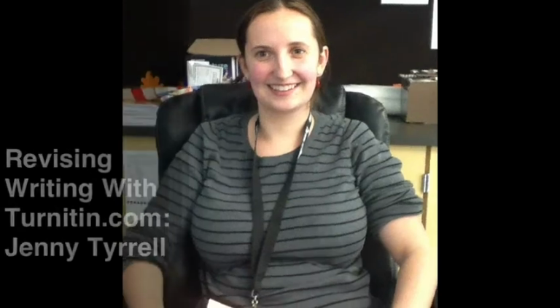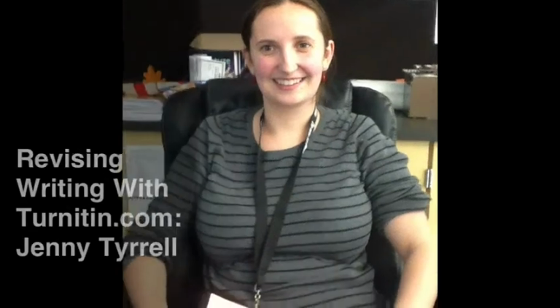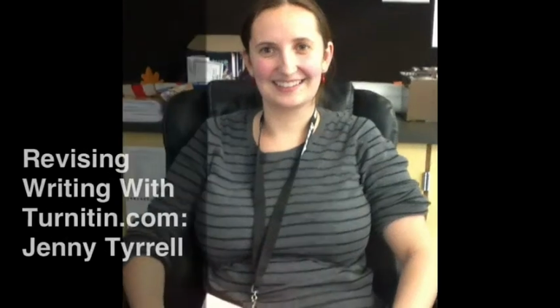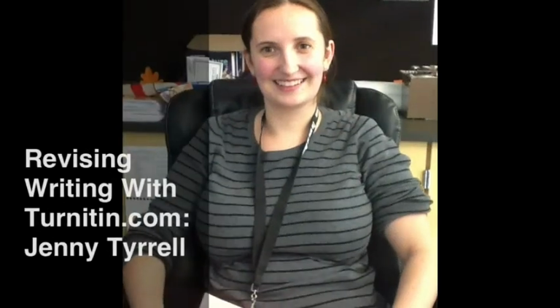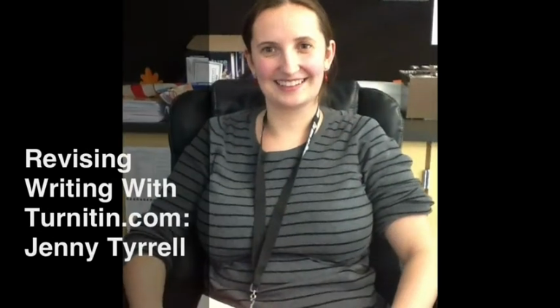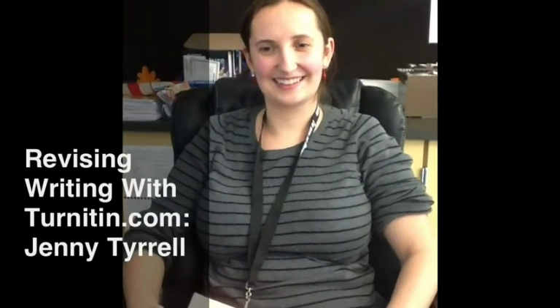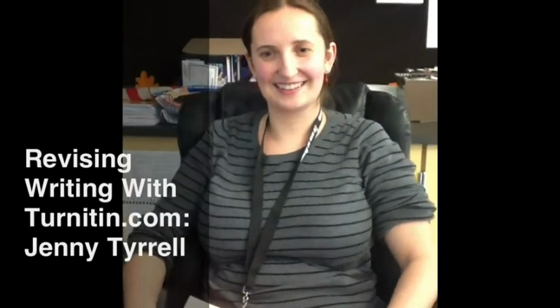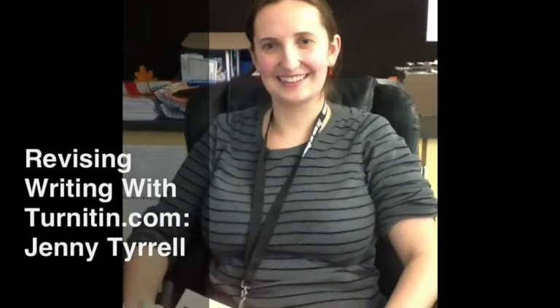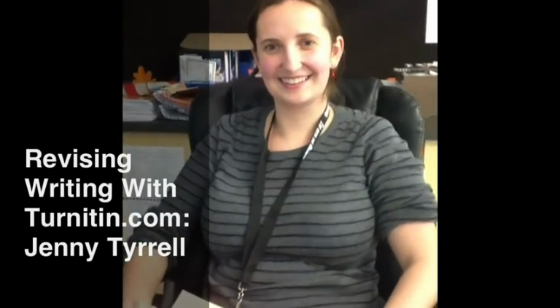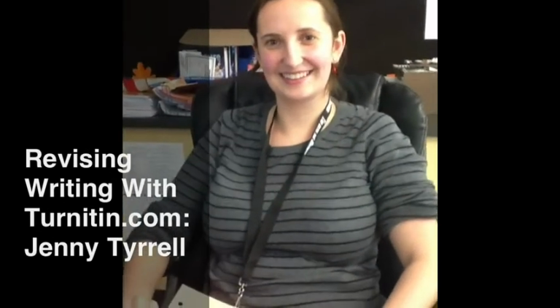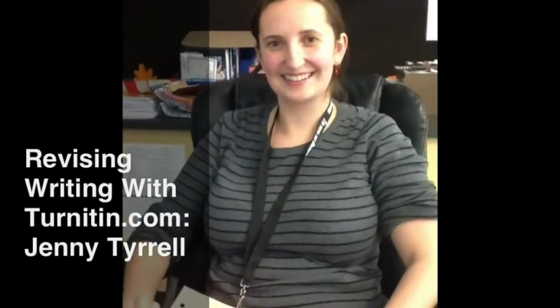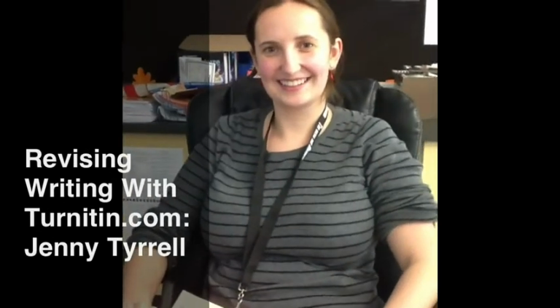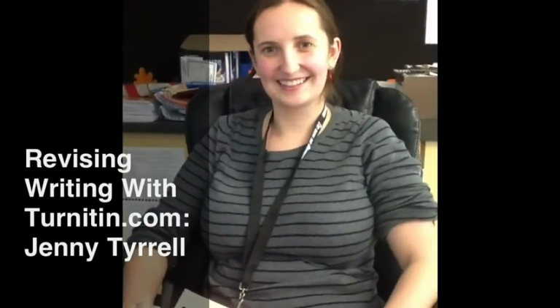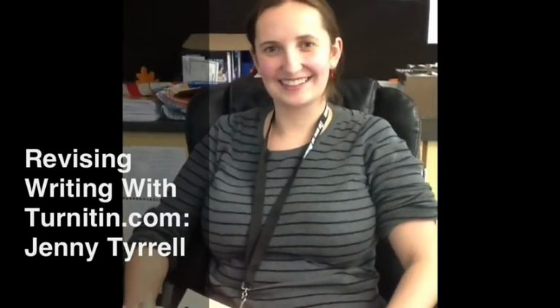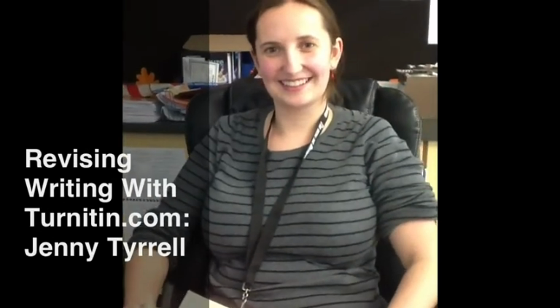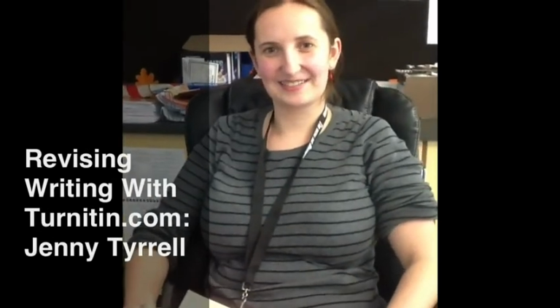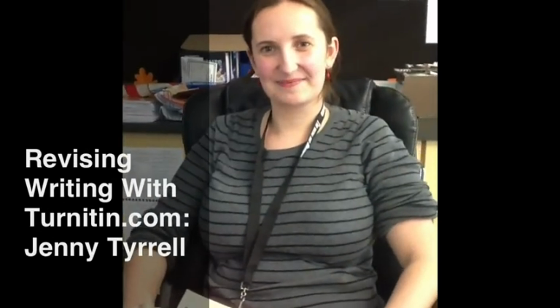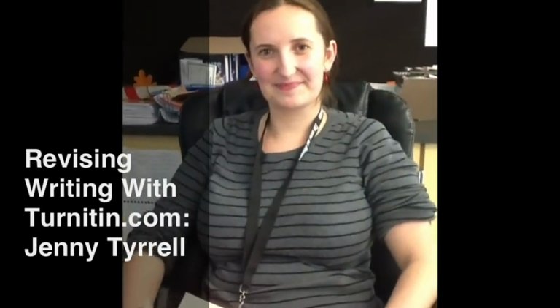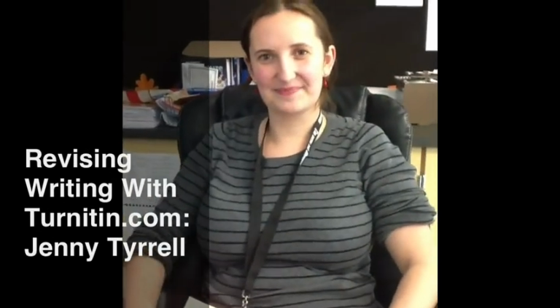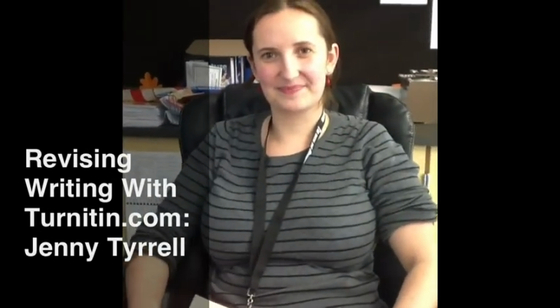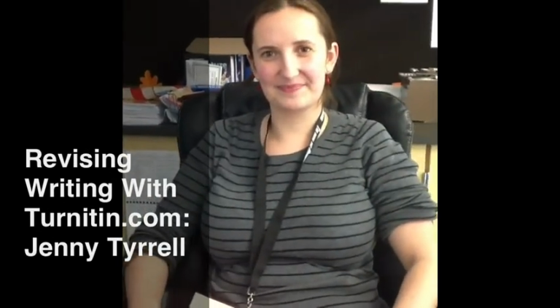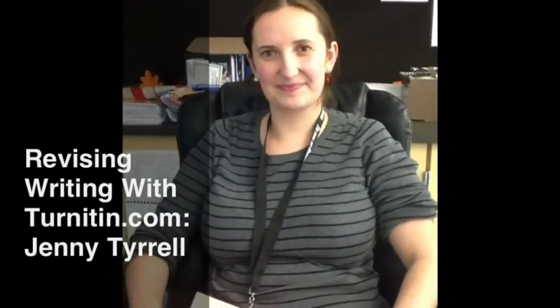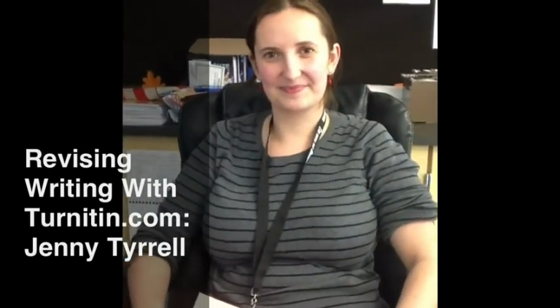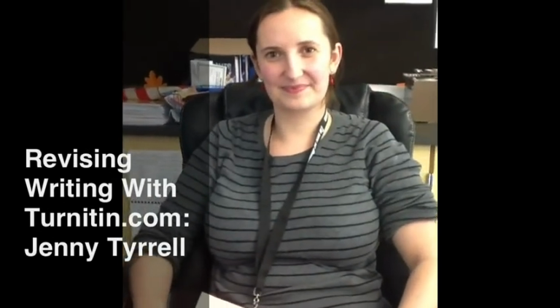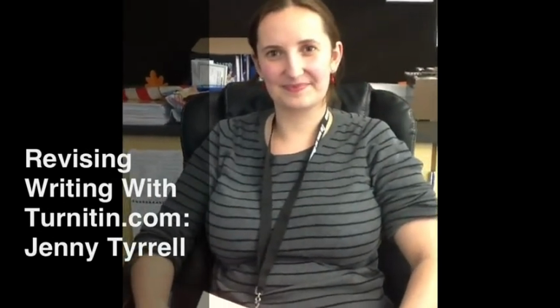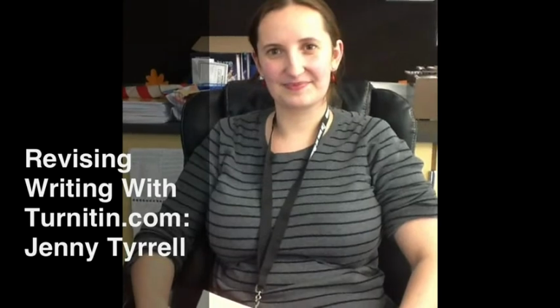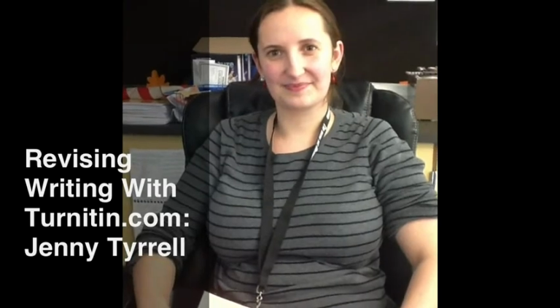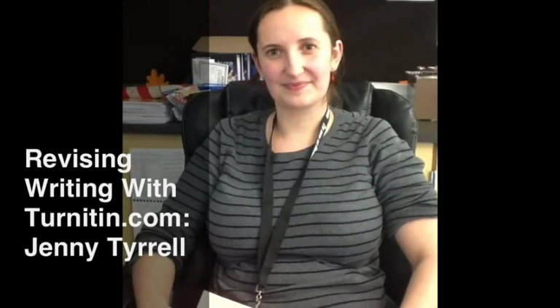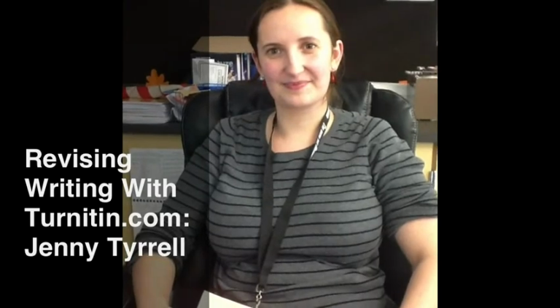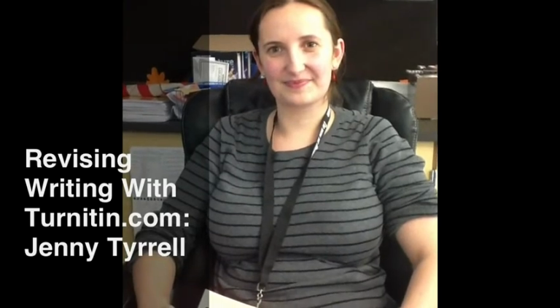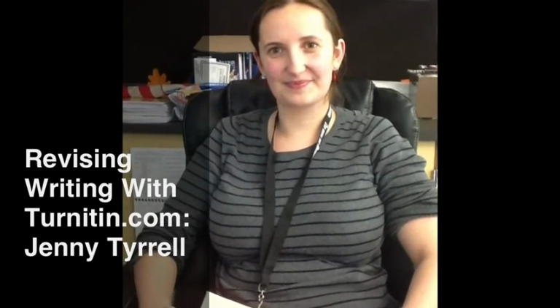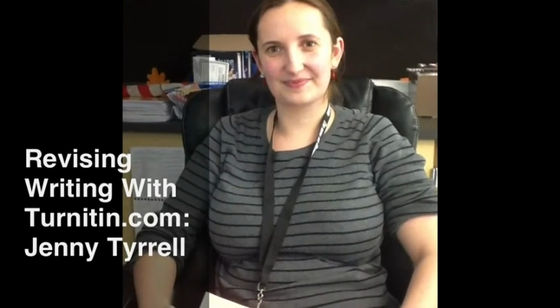Hi, Jenny. Do you want to just kind of walk us through the revision assignment that you did with kids?